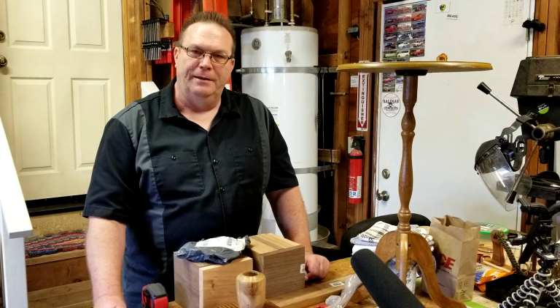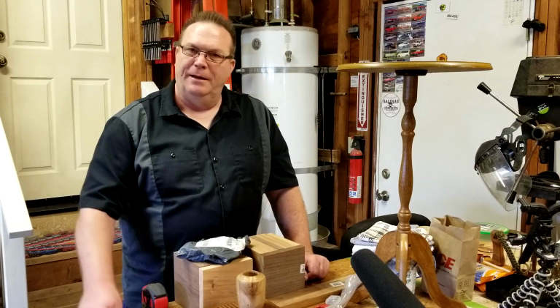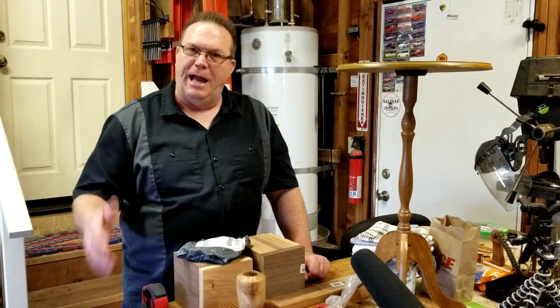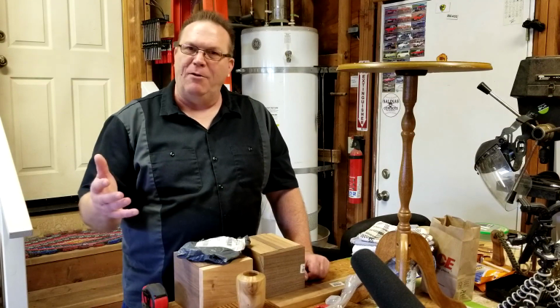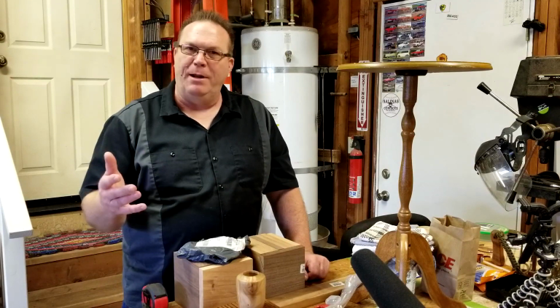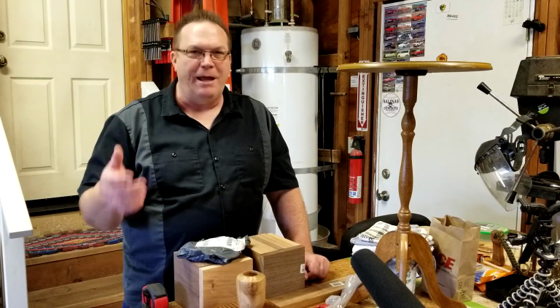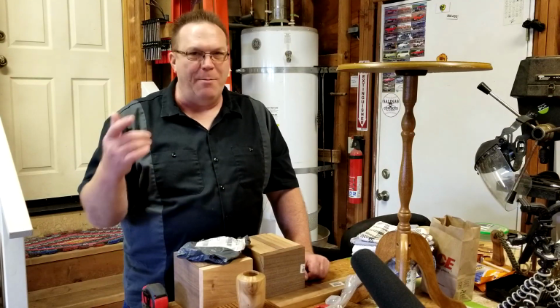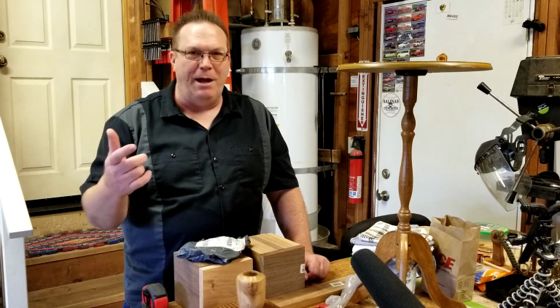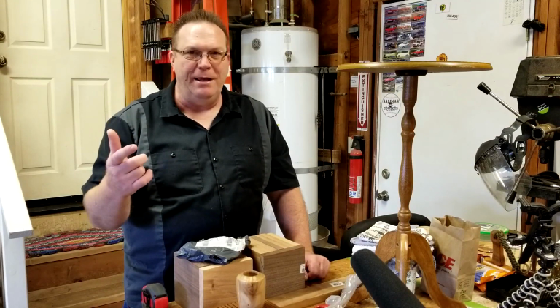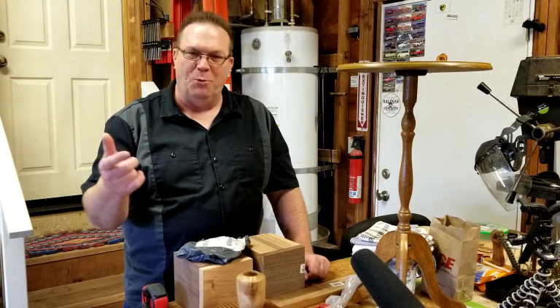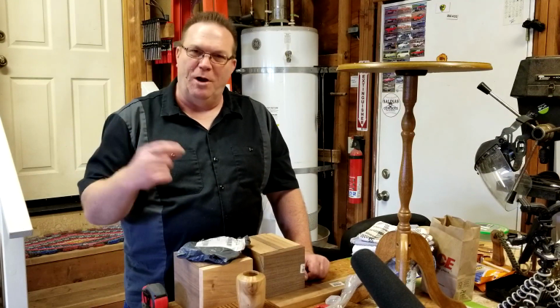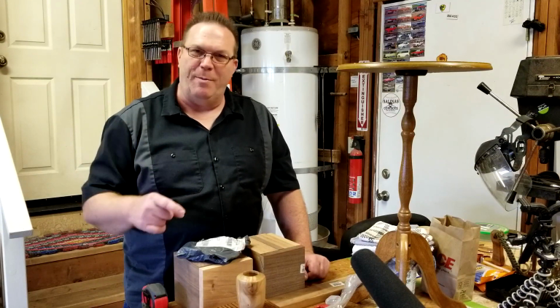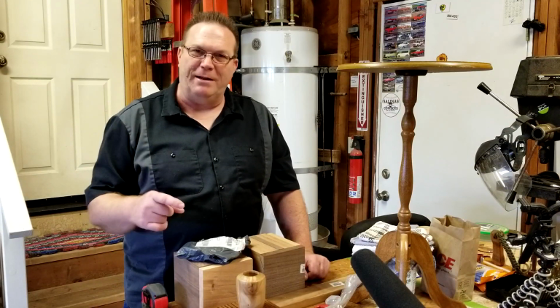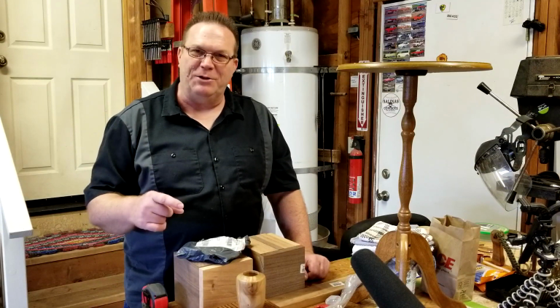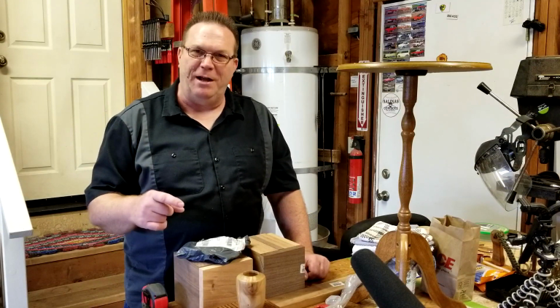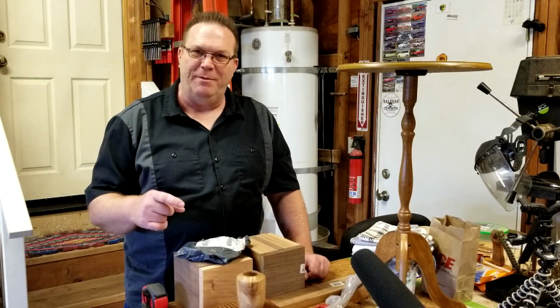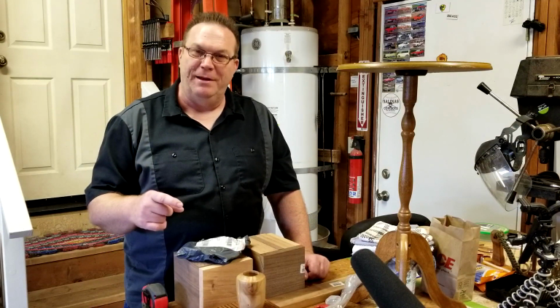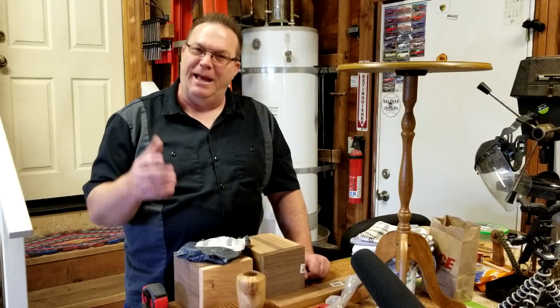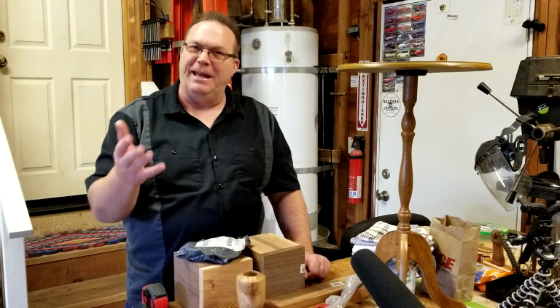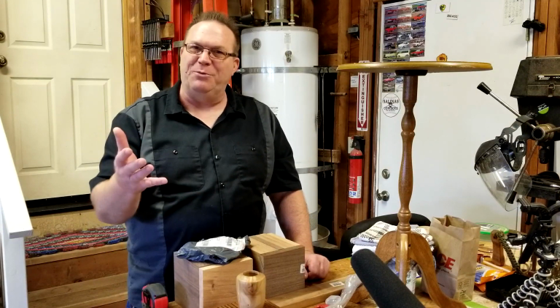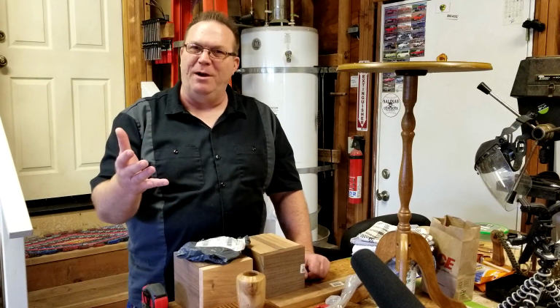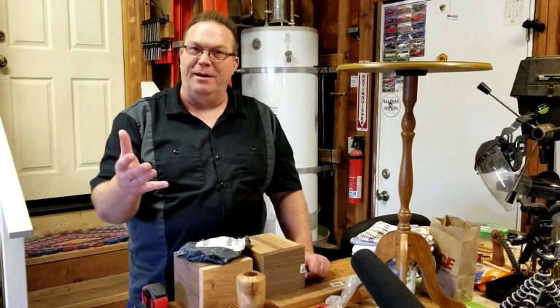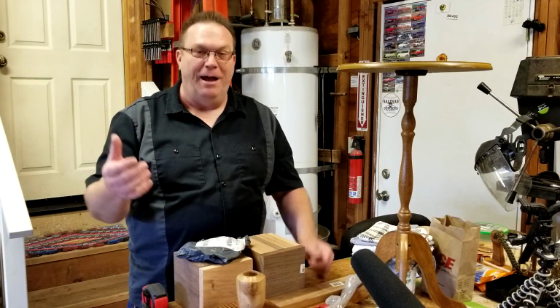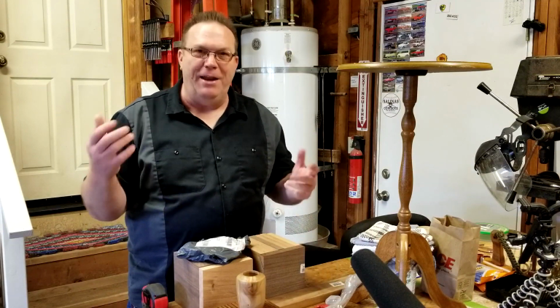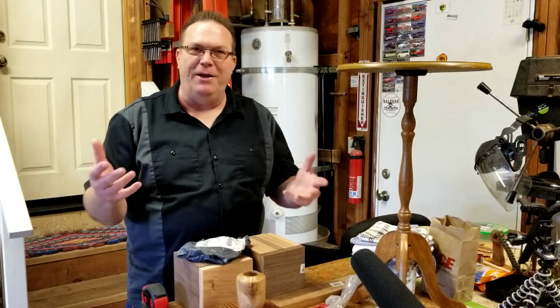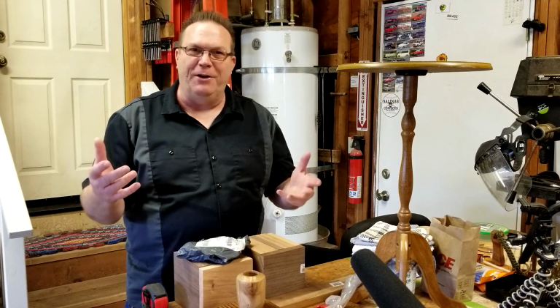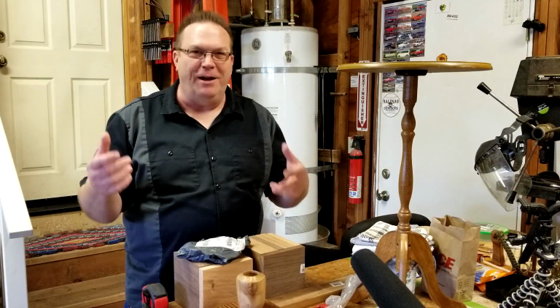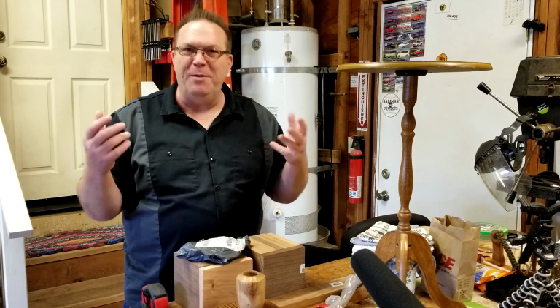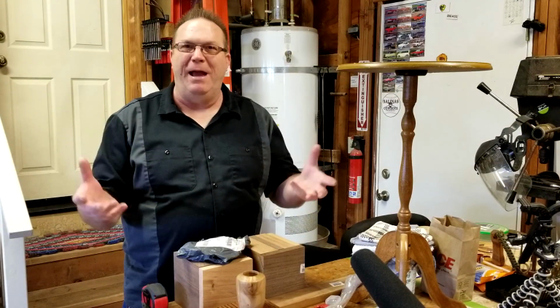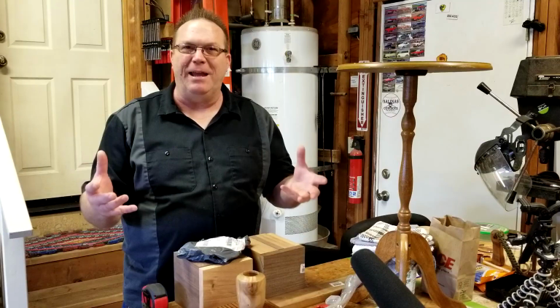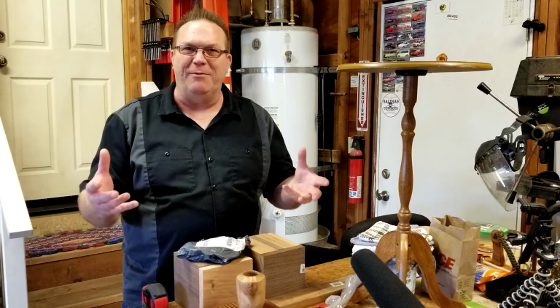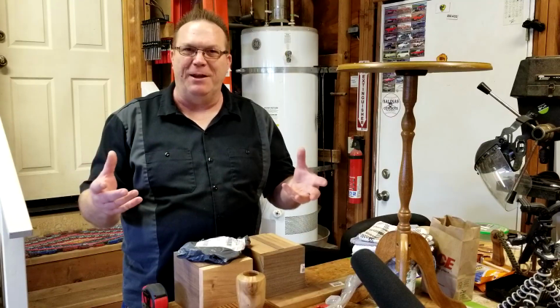Hi everybody, I'm Mike. Welcome back to the shop. And guess what? Another unboxing video.